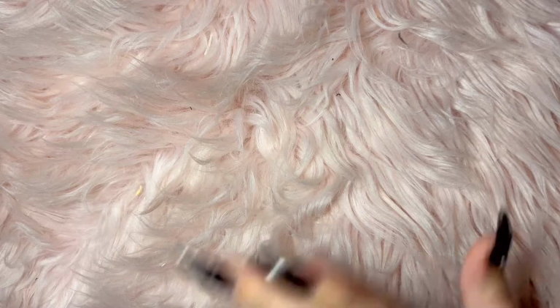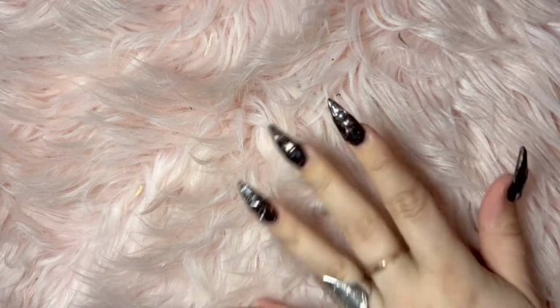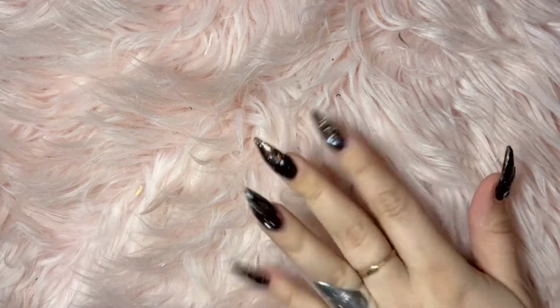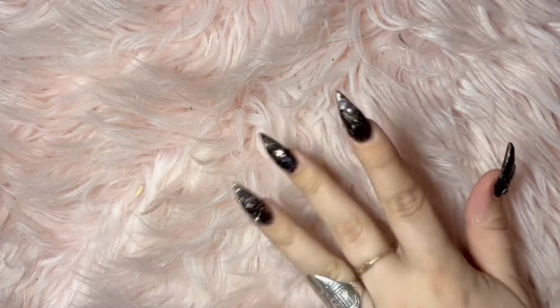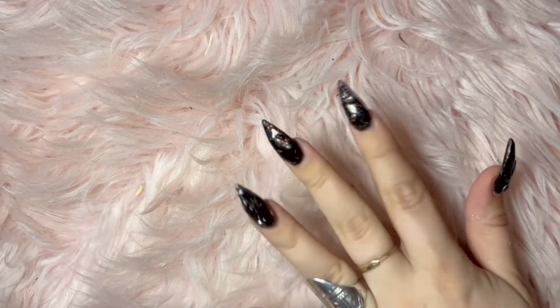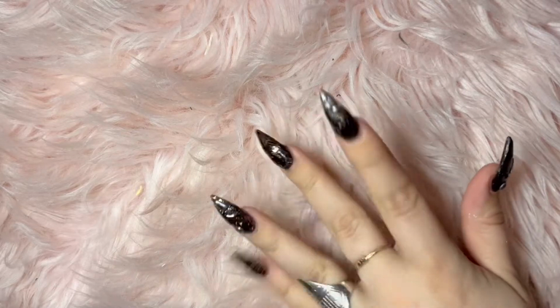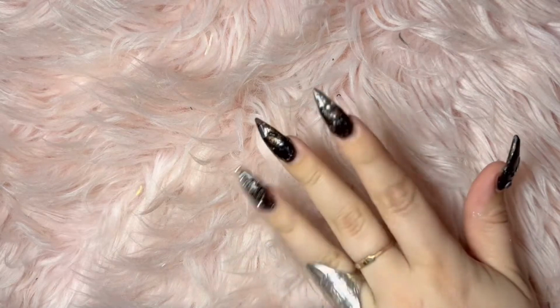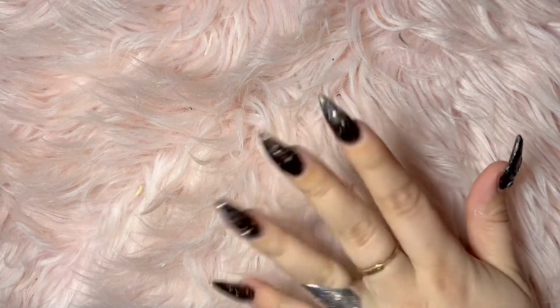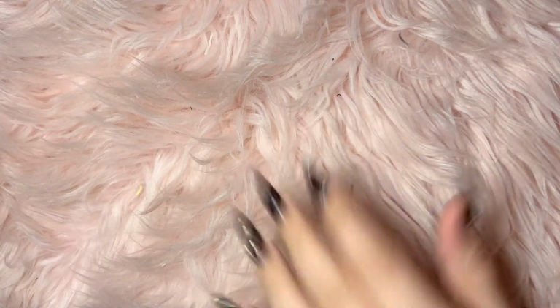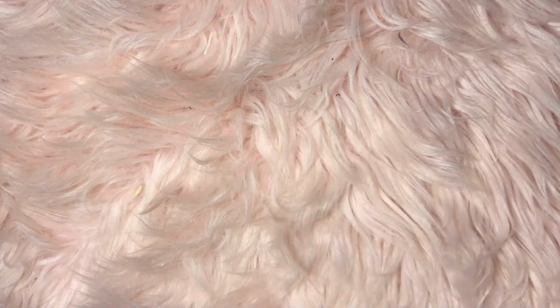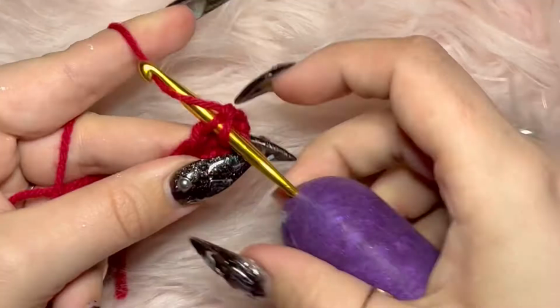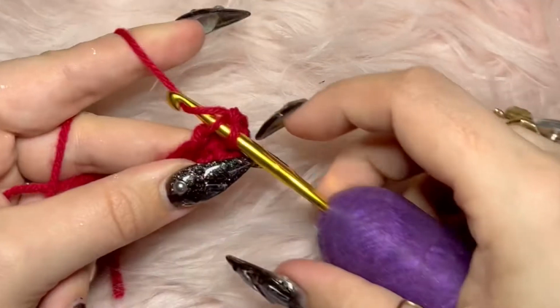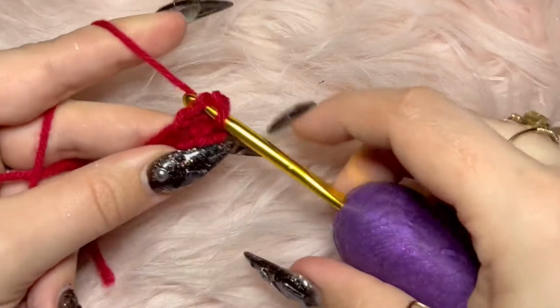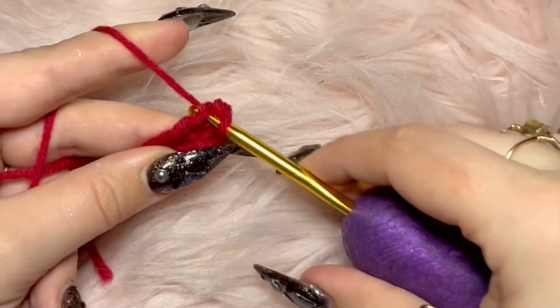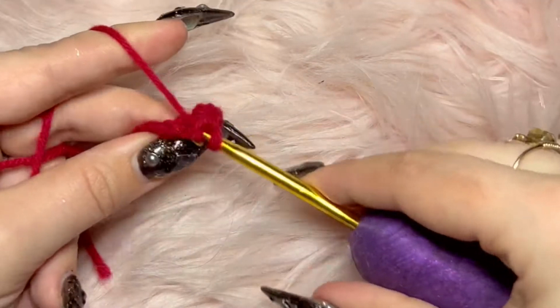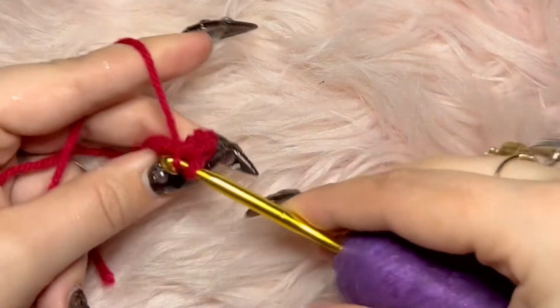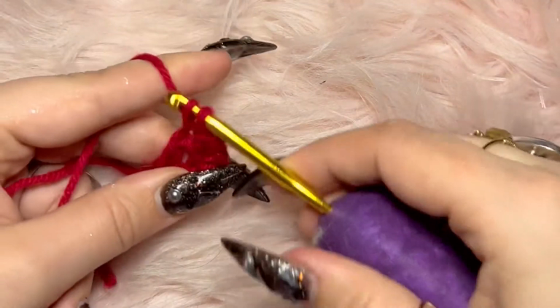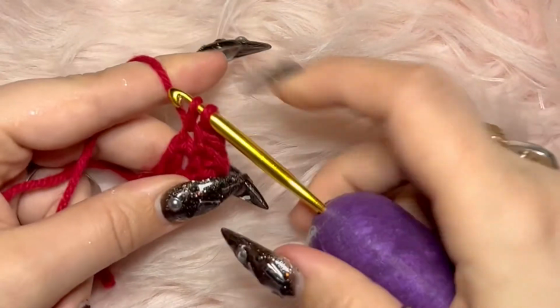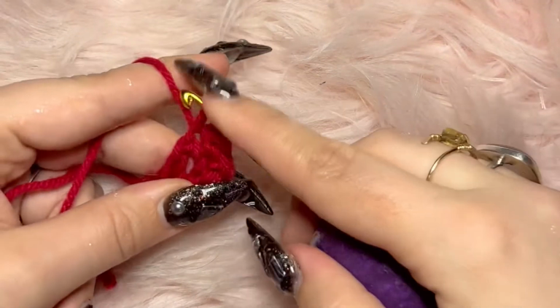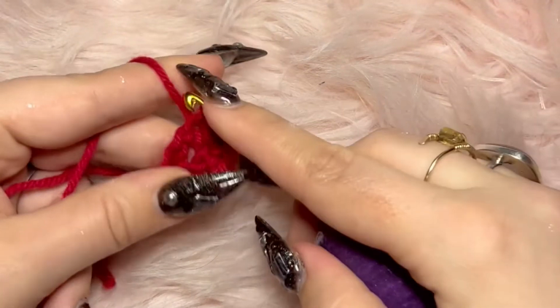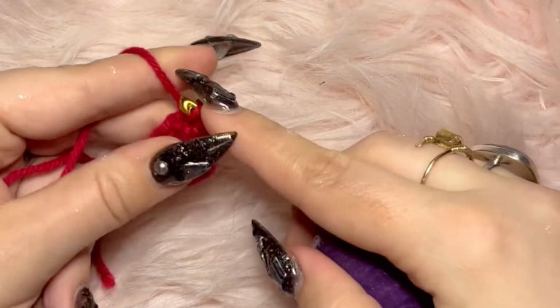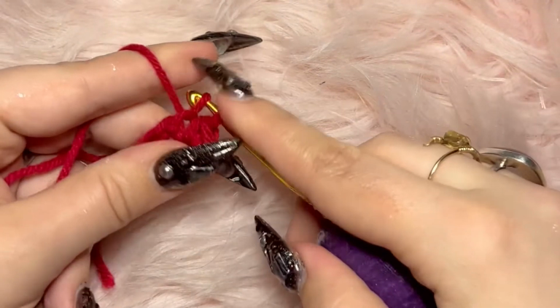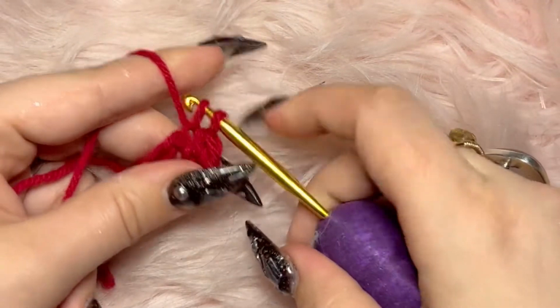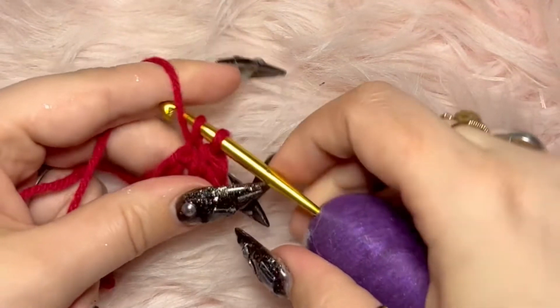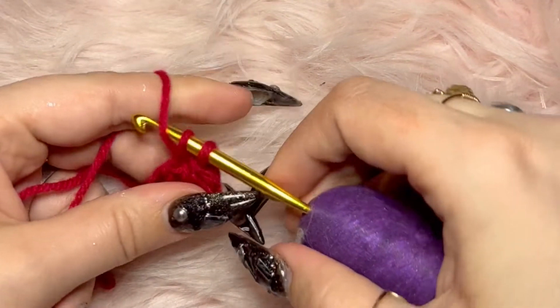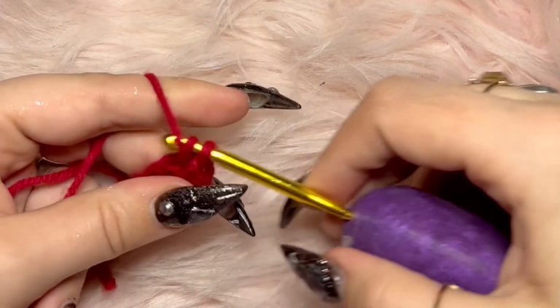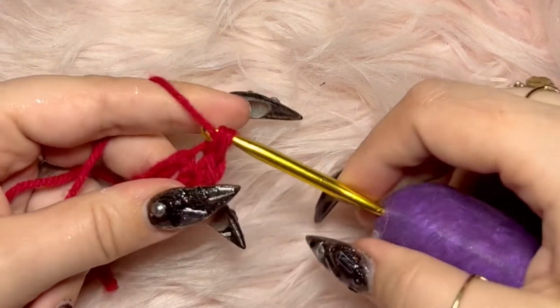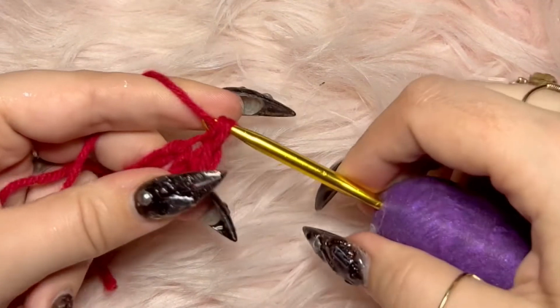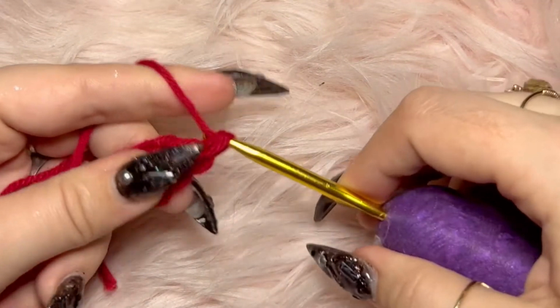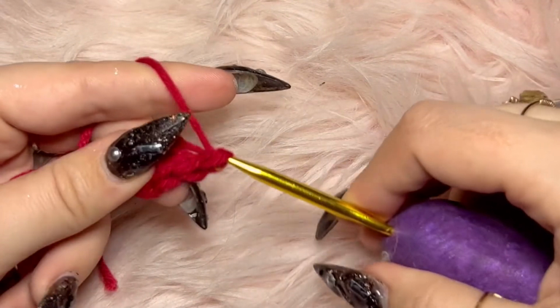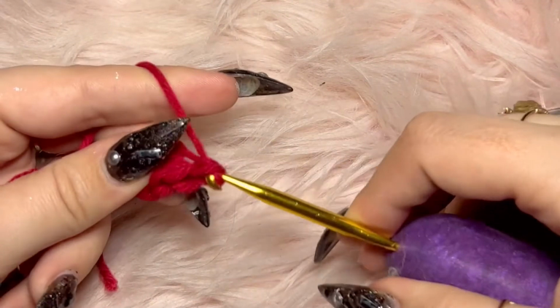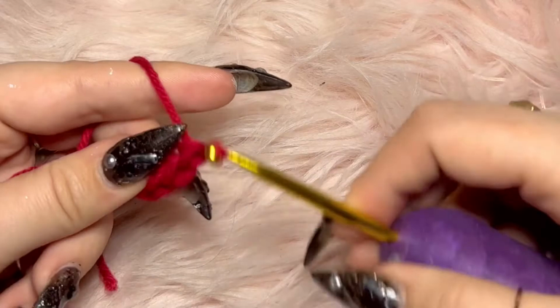Hi, babes. I had several requests for a much slower super beginners crochet tutorial, so here you go.